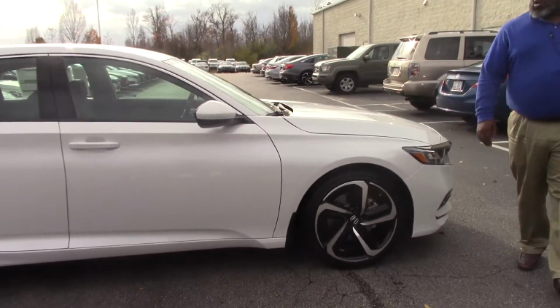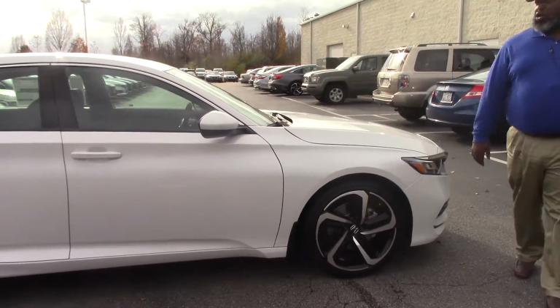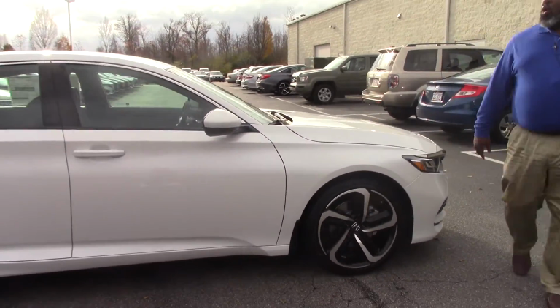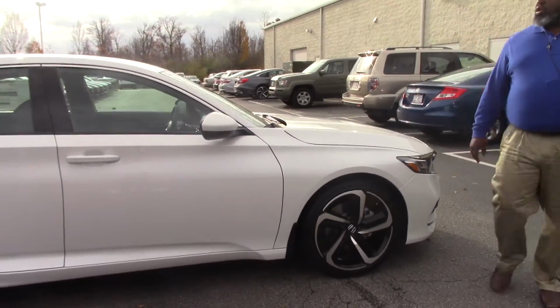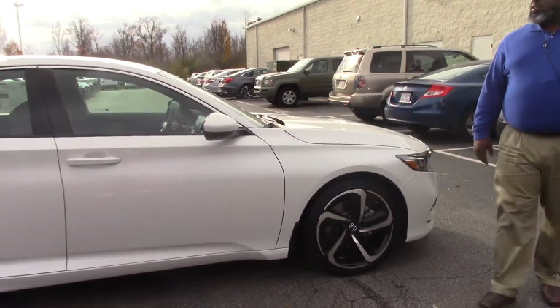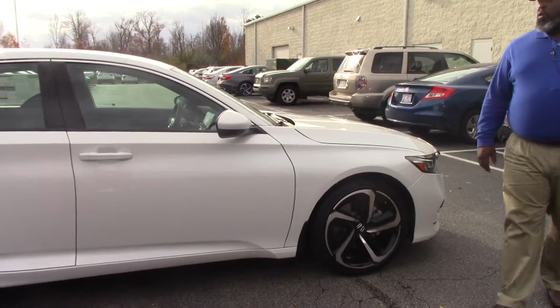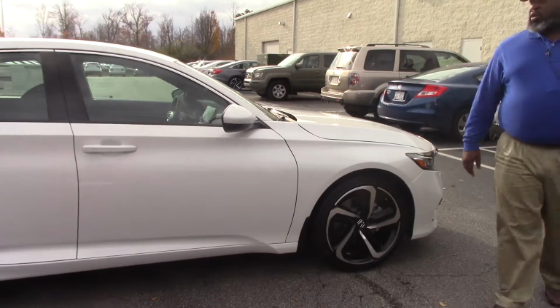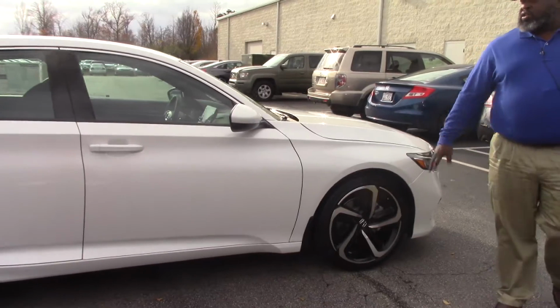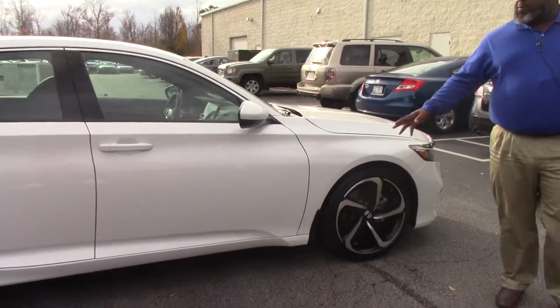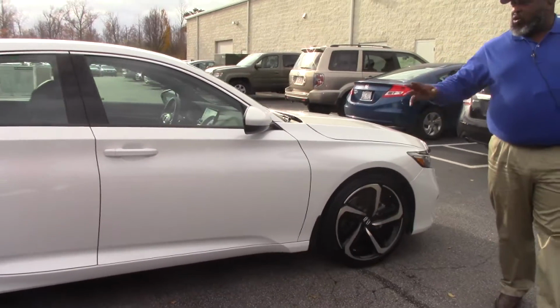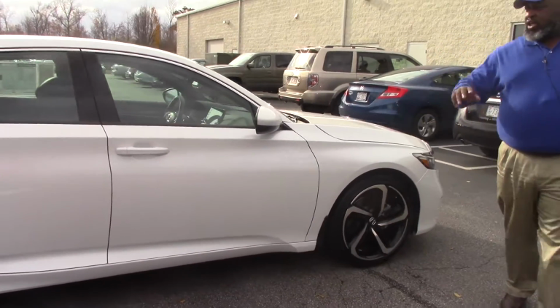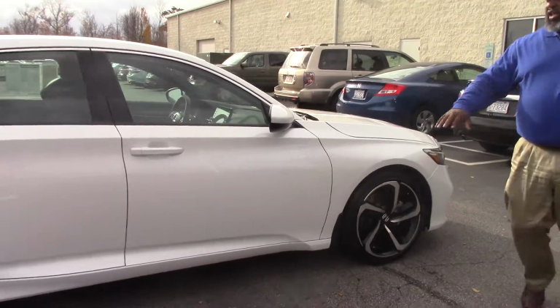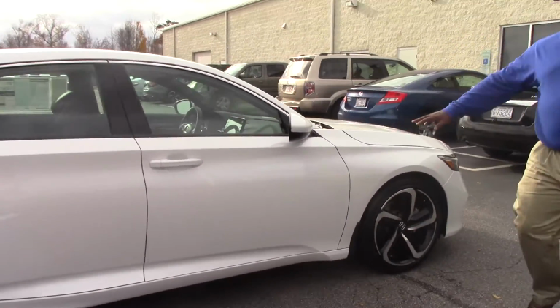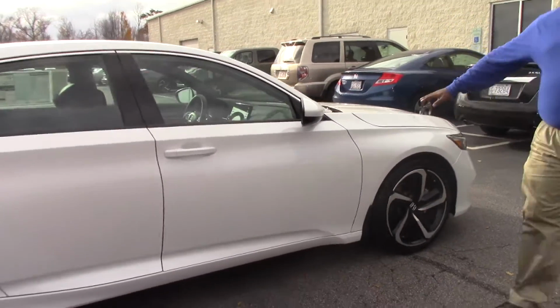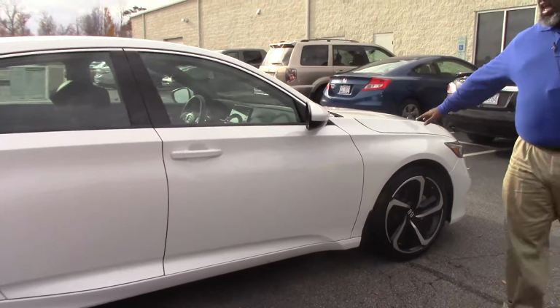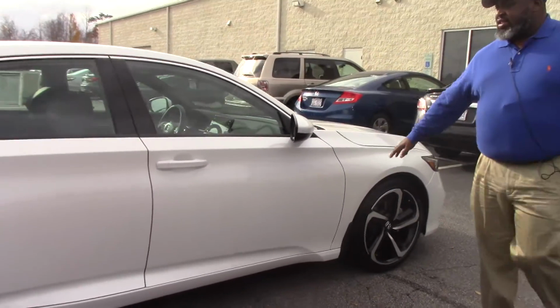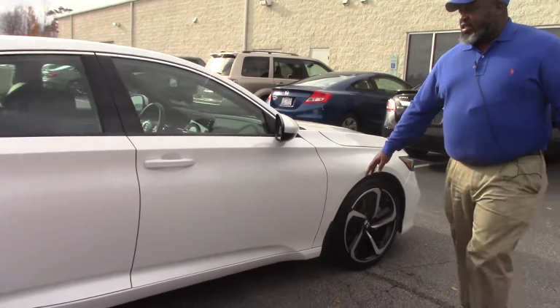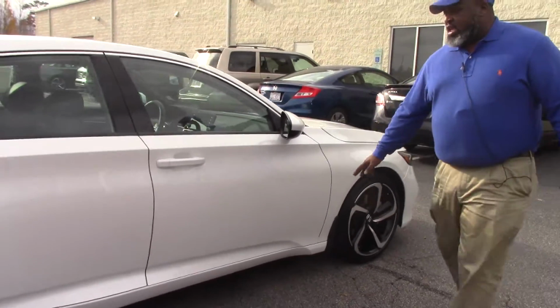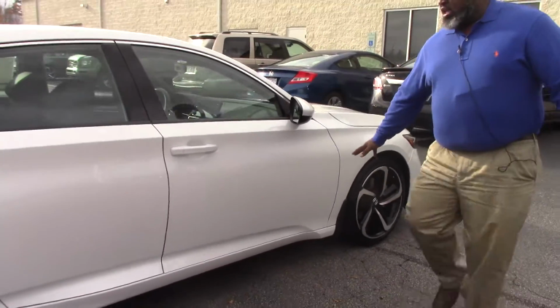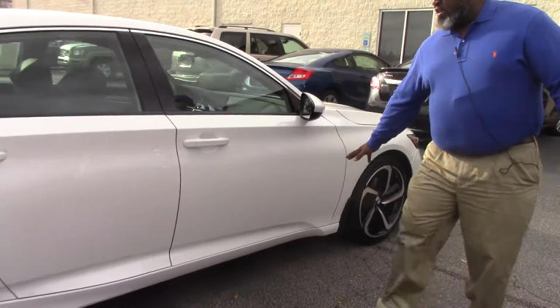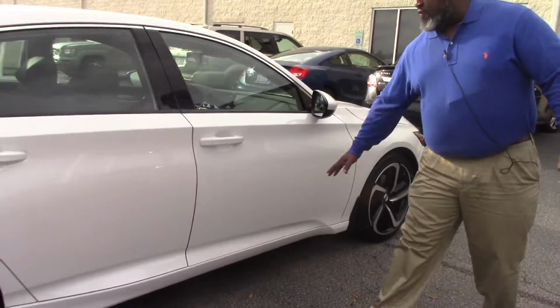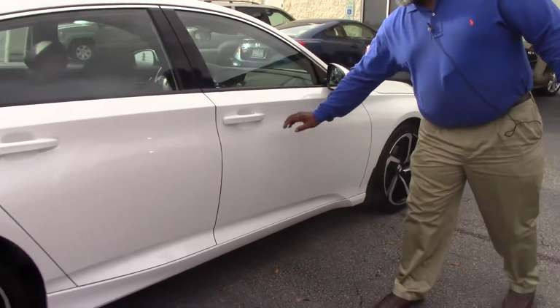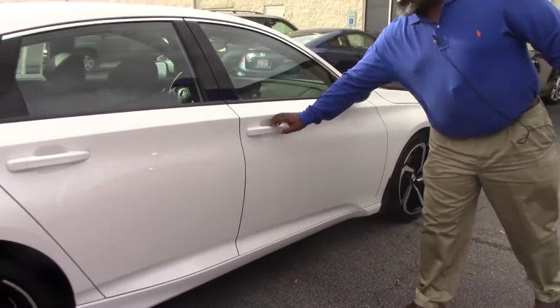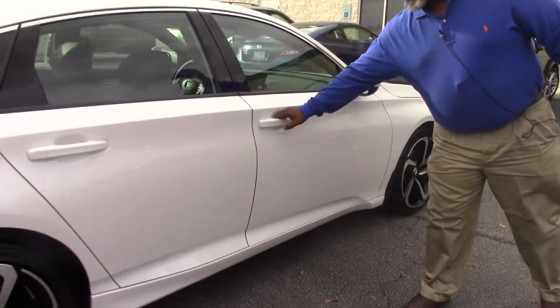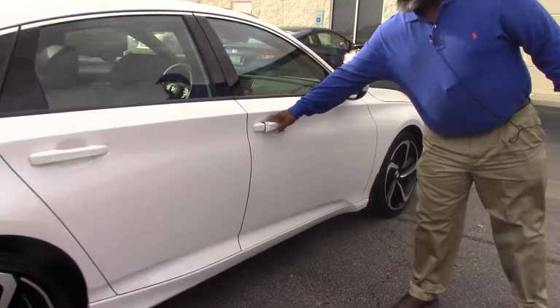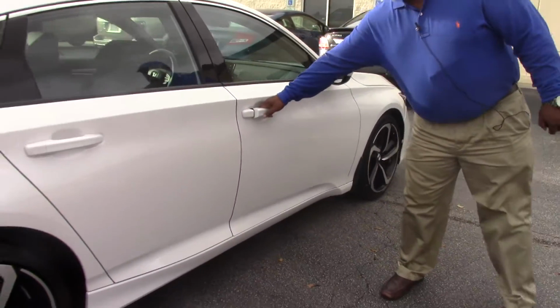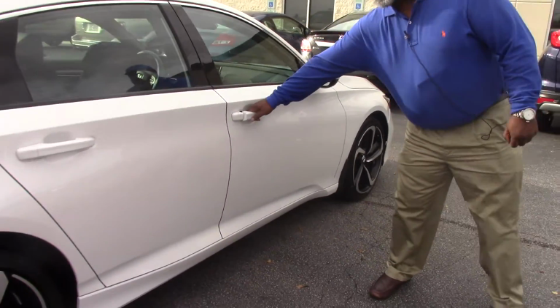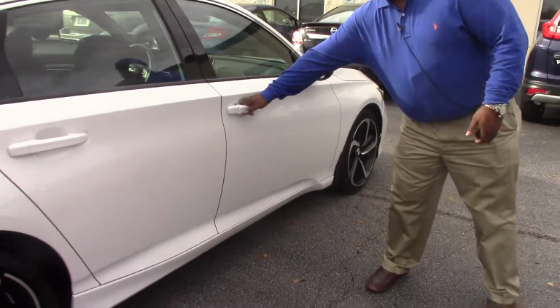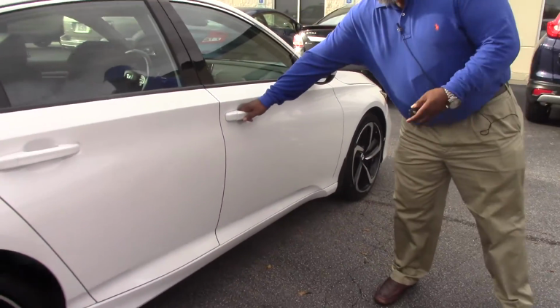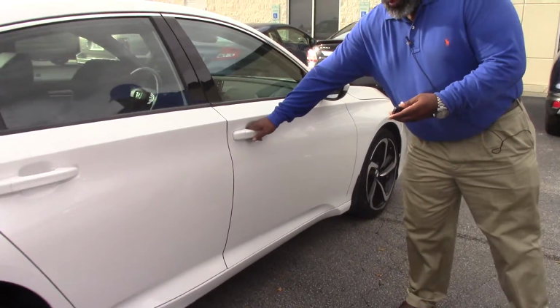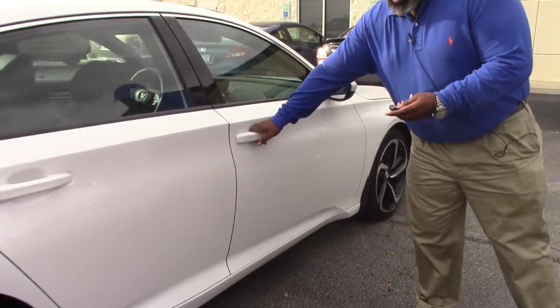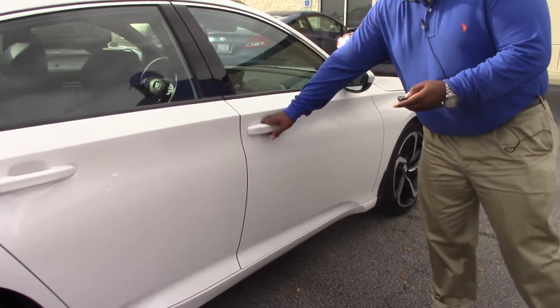Accord Sport — sporty looking, very nice. Look at the flares on the outside, the sporty wheels.